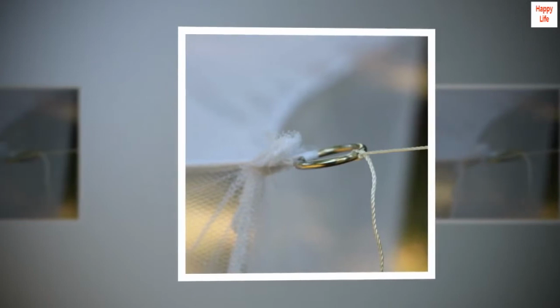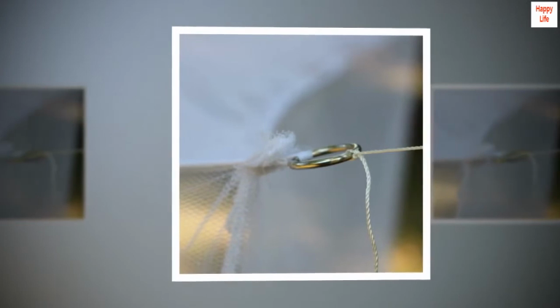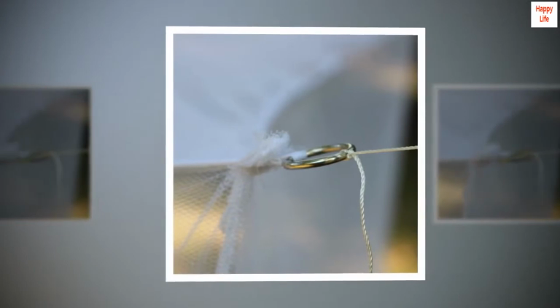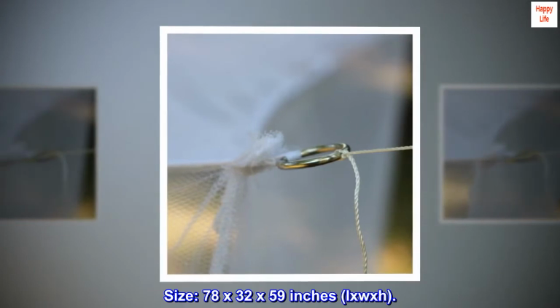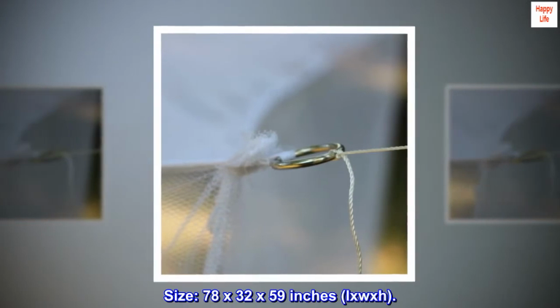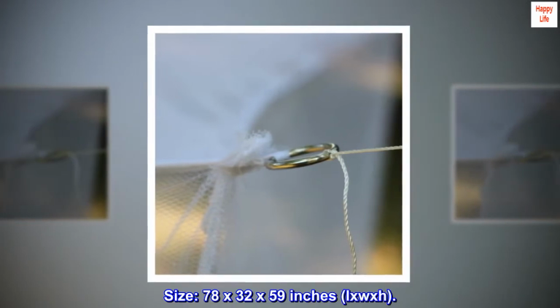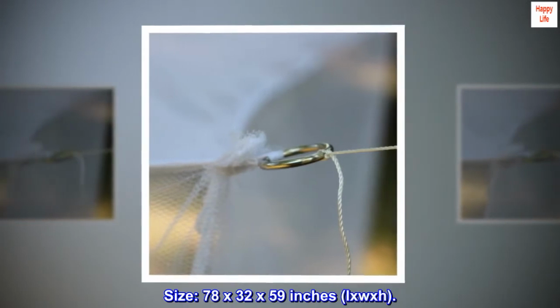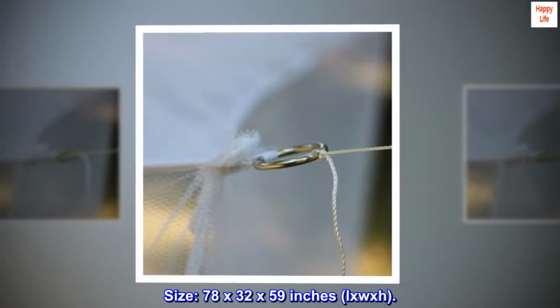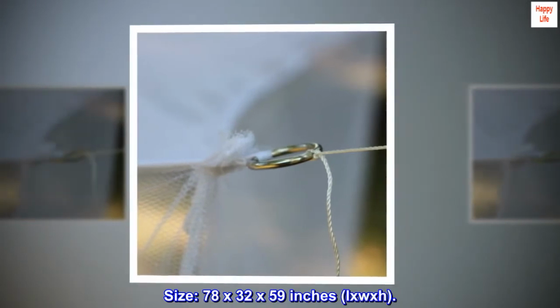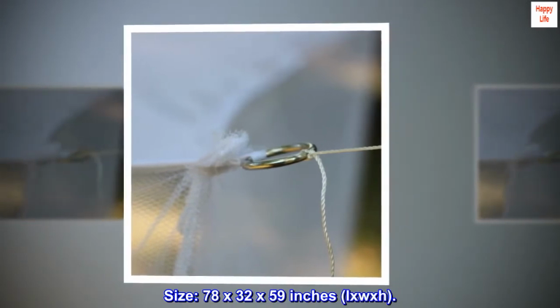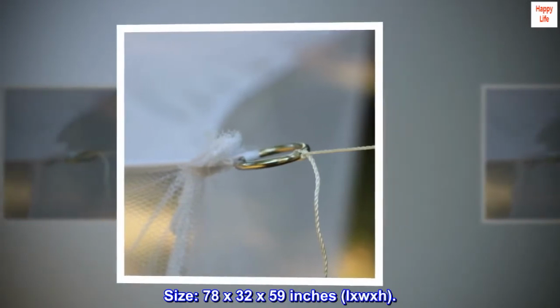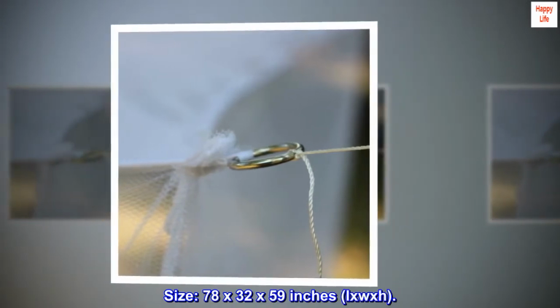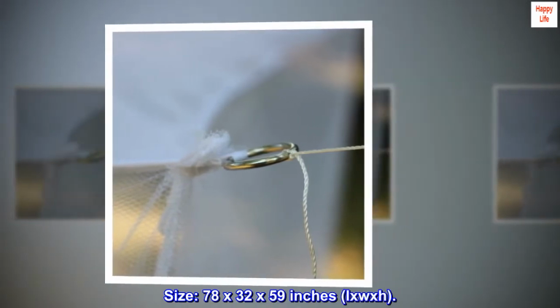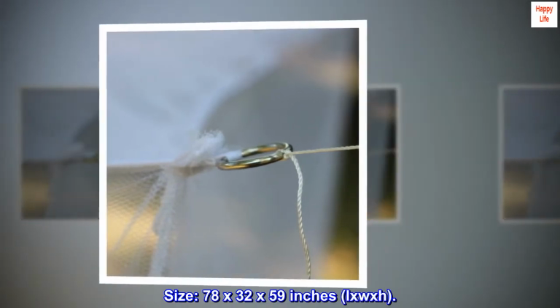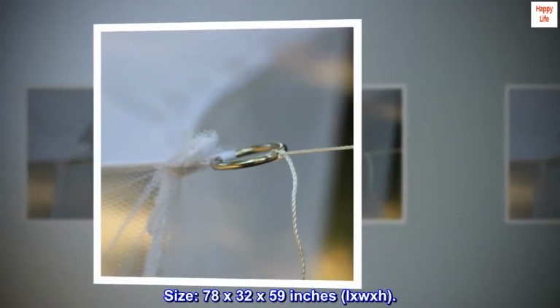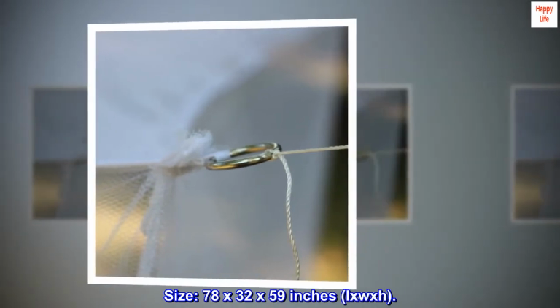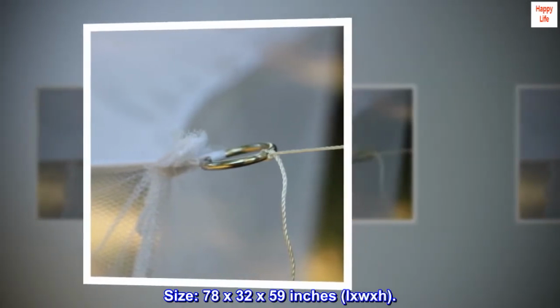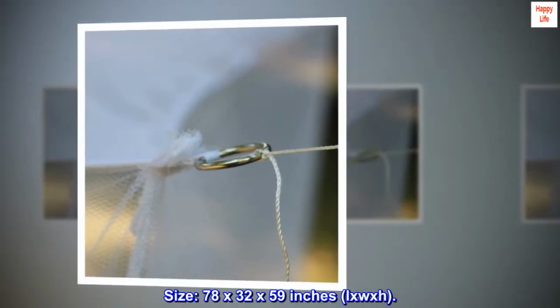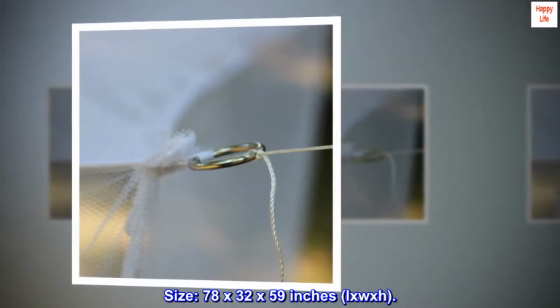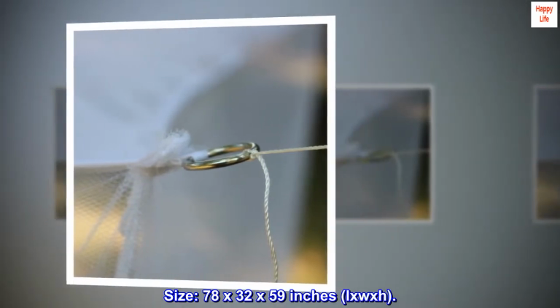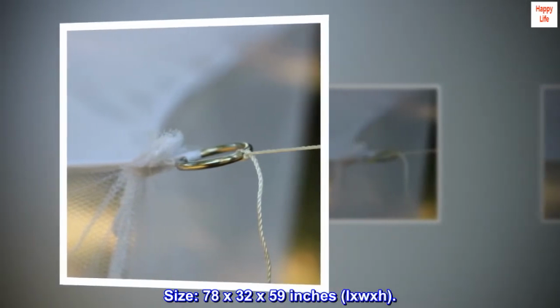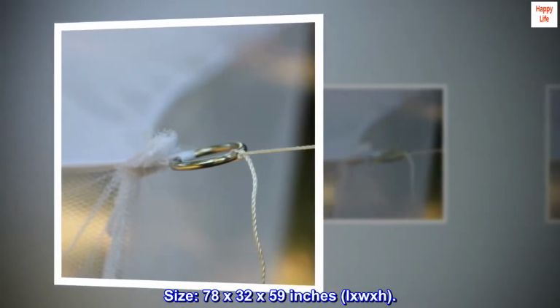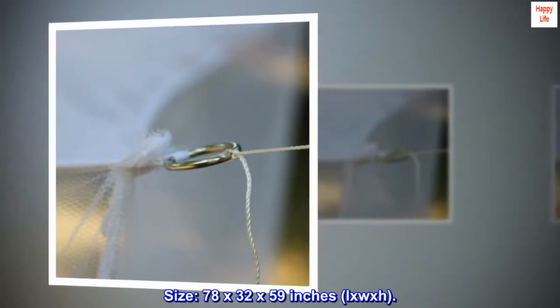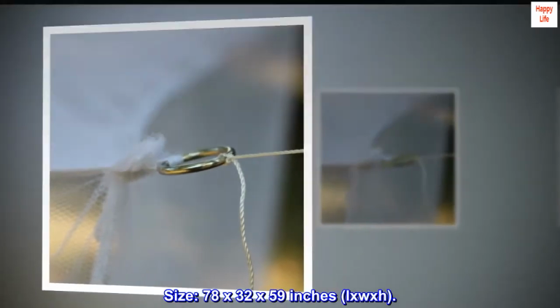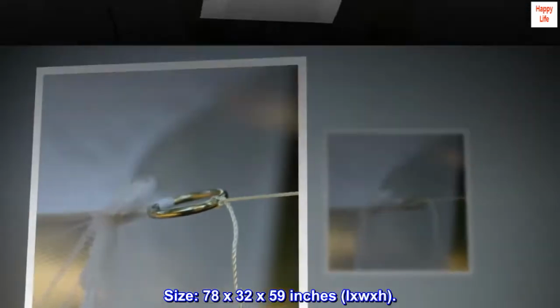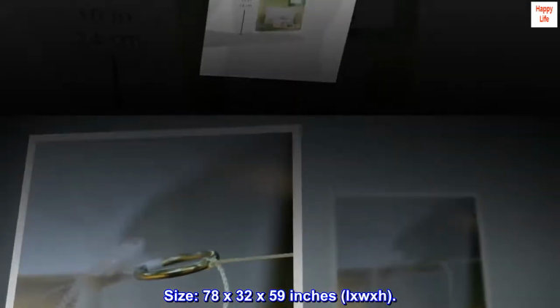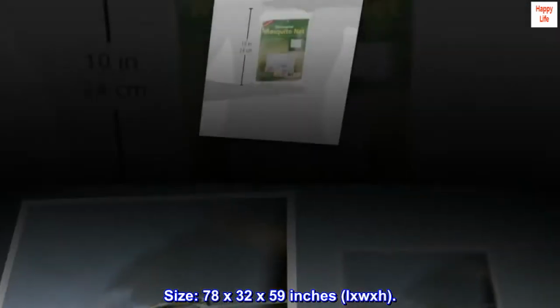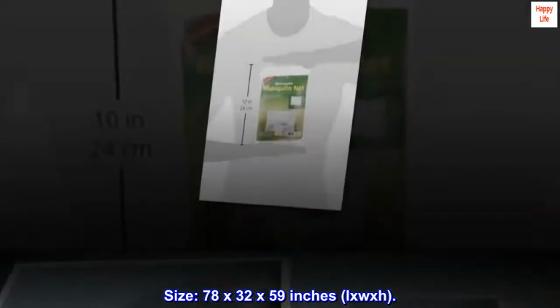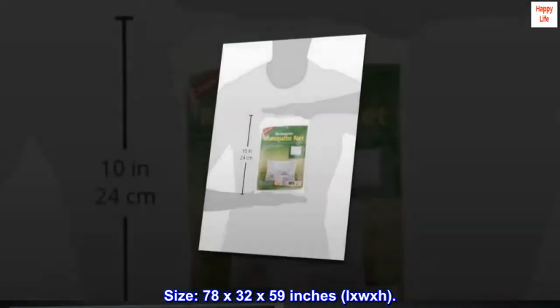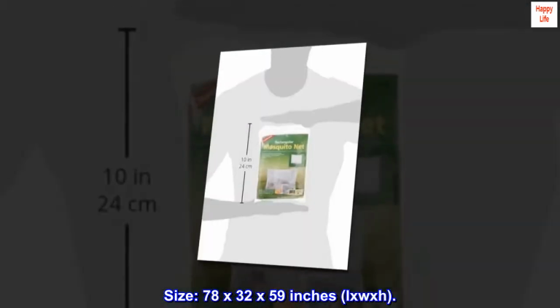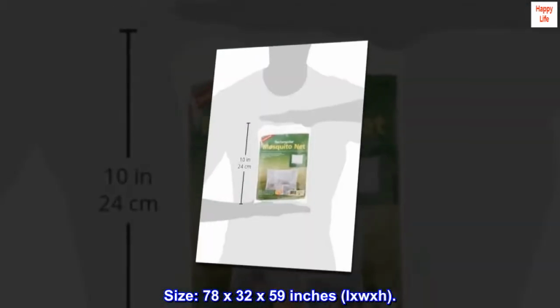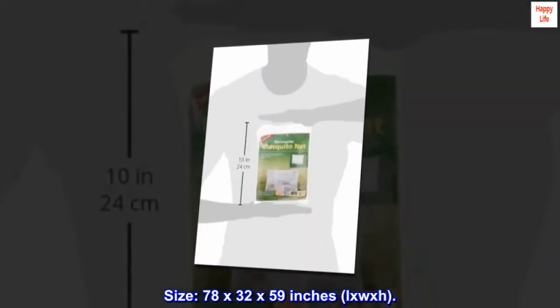Size: 78 by 32 by 59 inches (L x W x H).